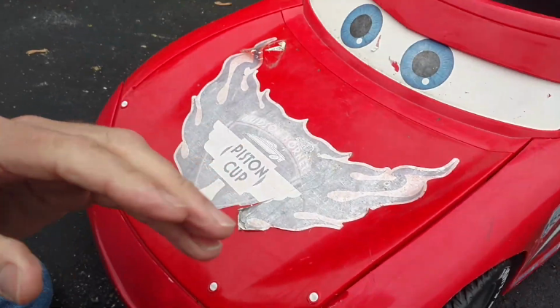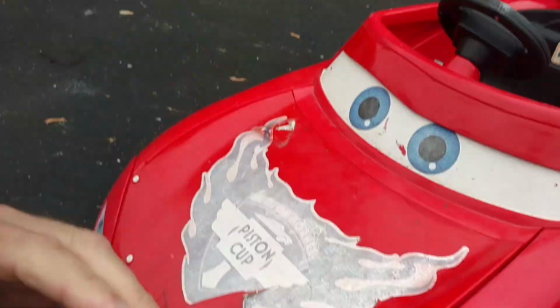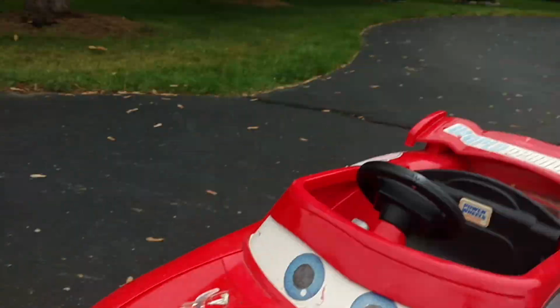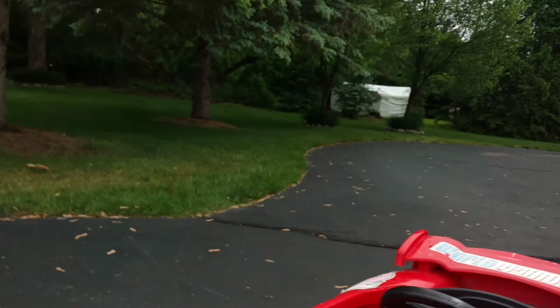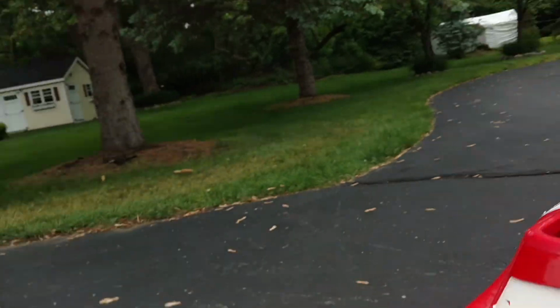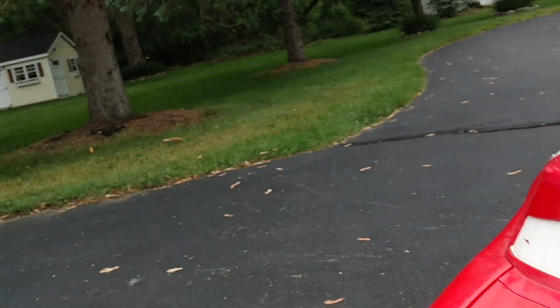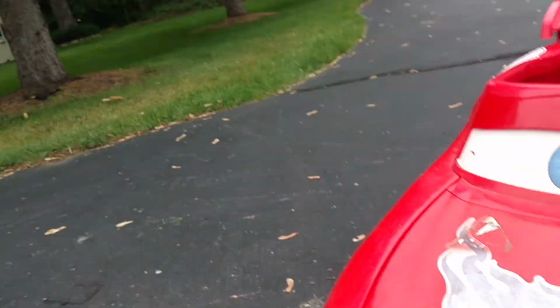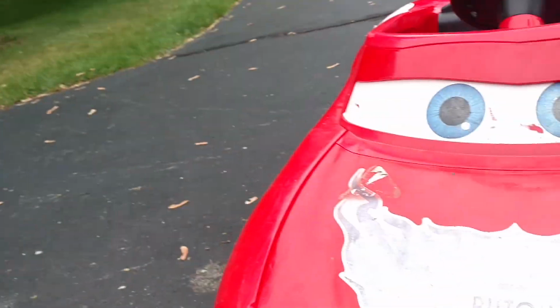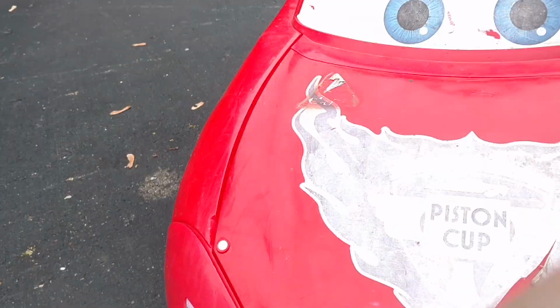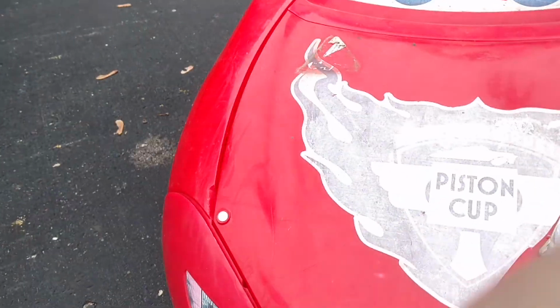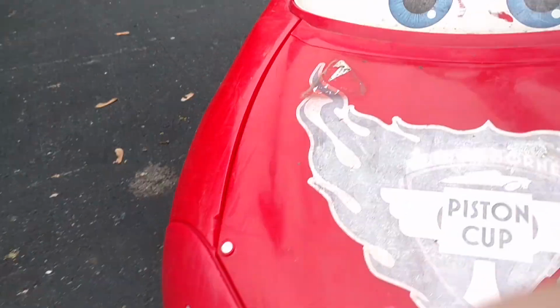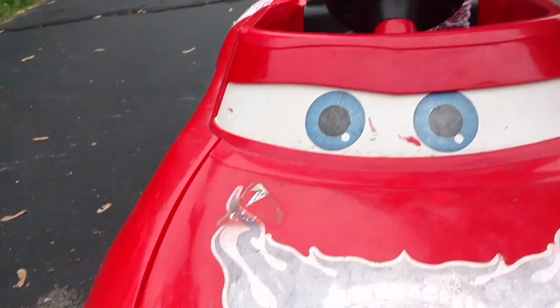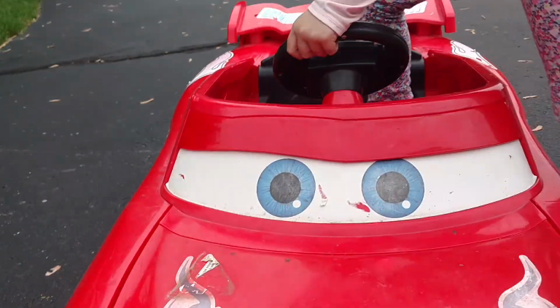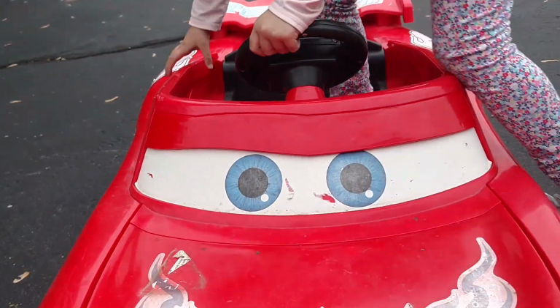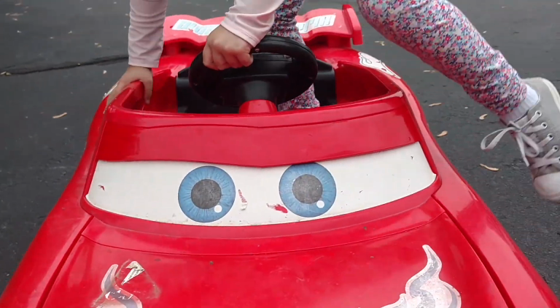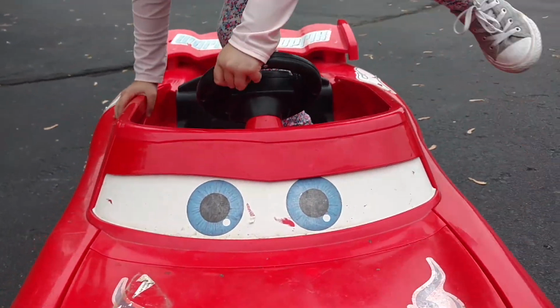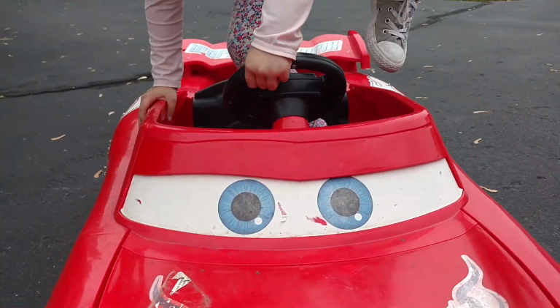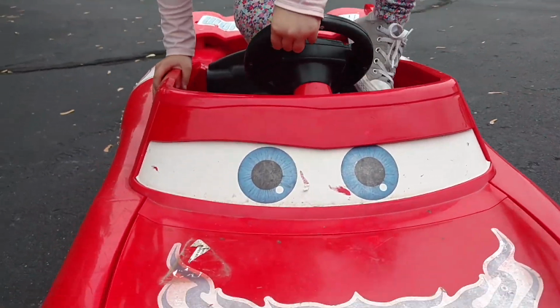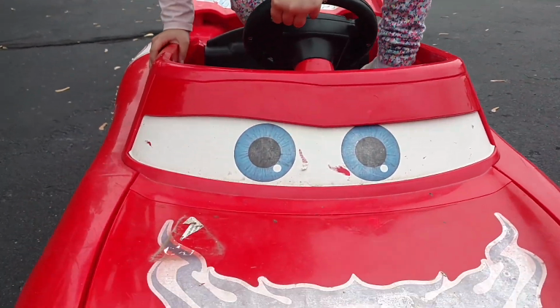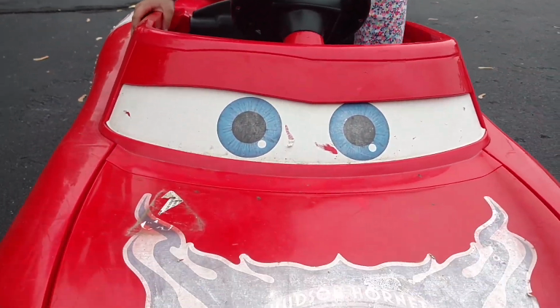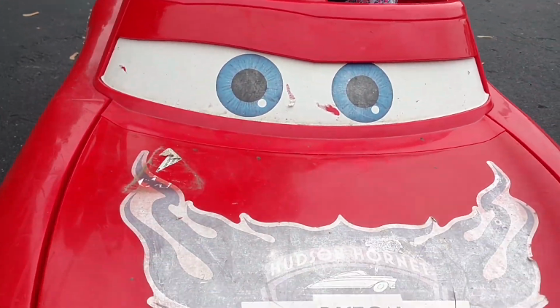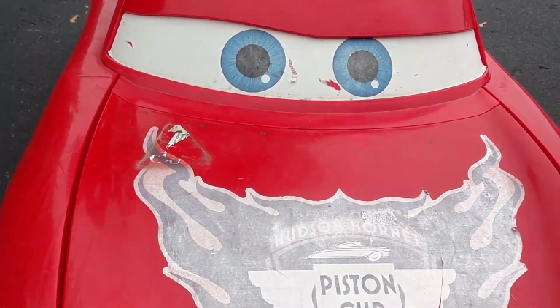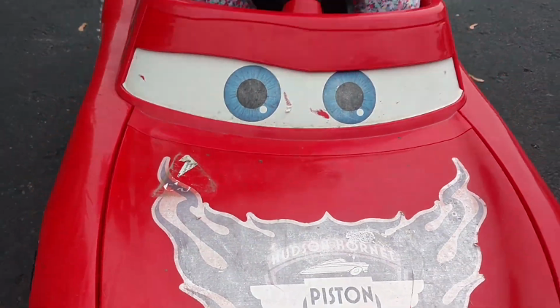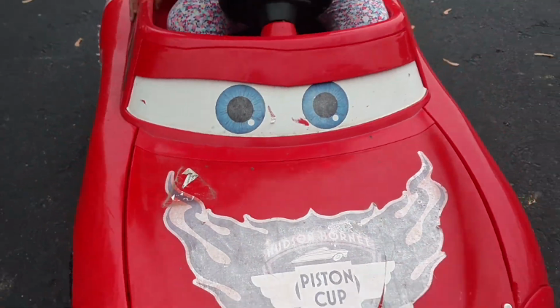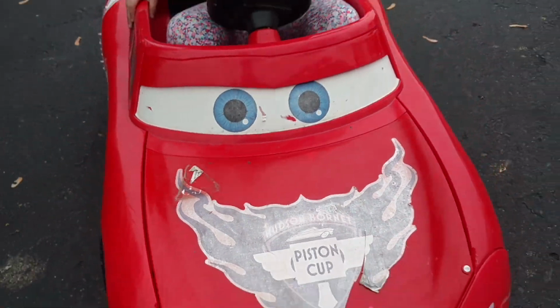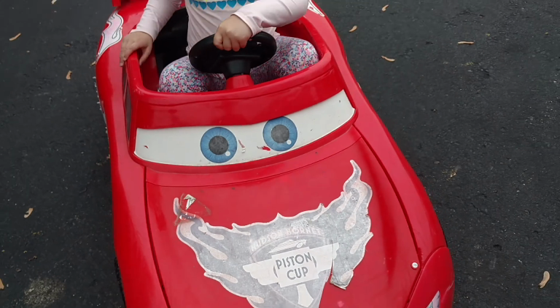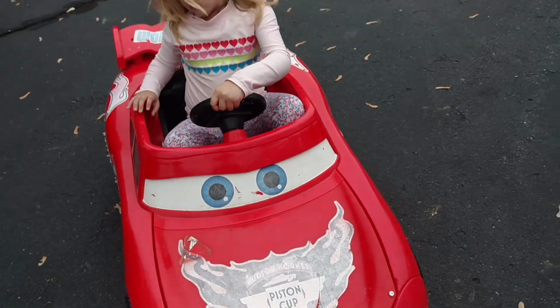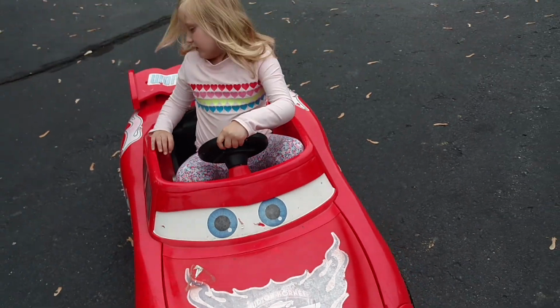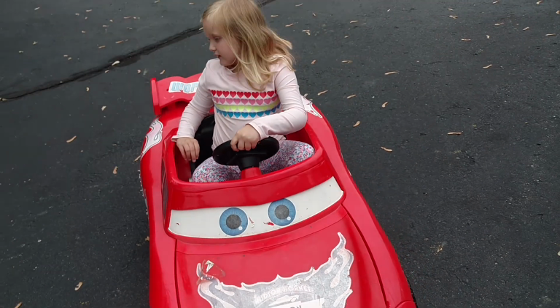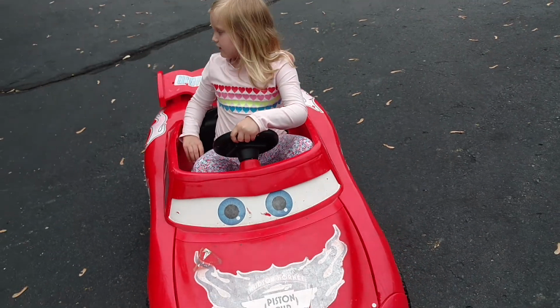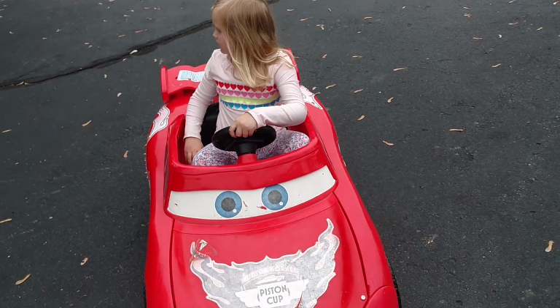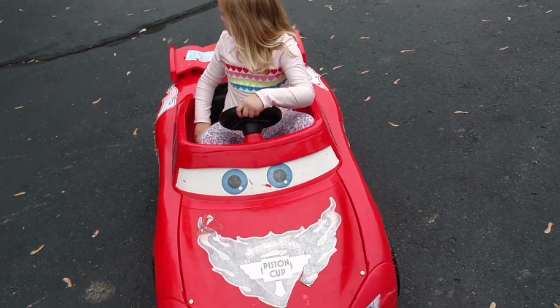Alright, try it. Don't run me over. Put it in reverse. You mean backwards? Backwards.